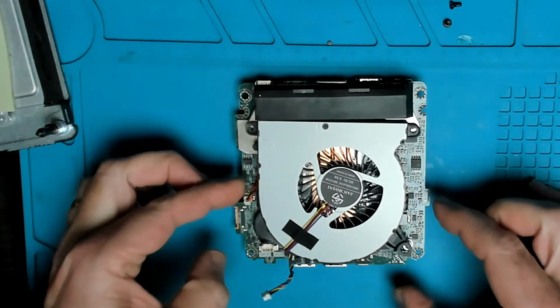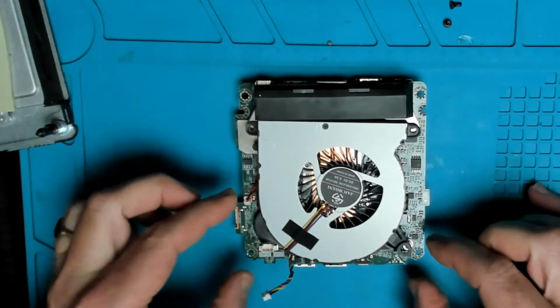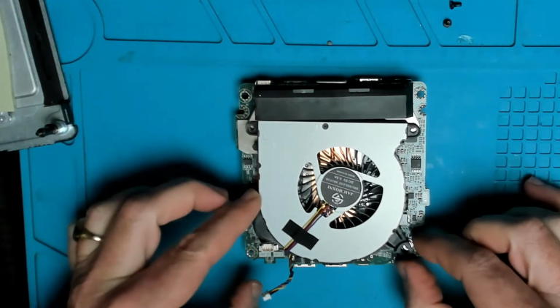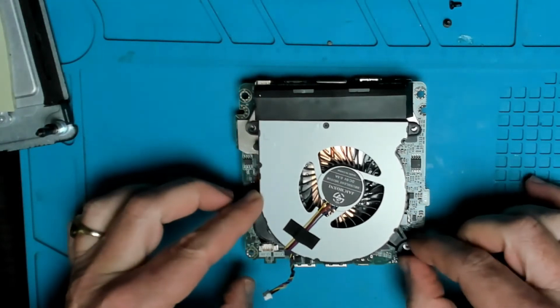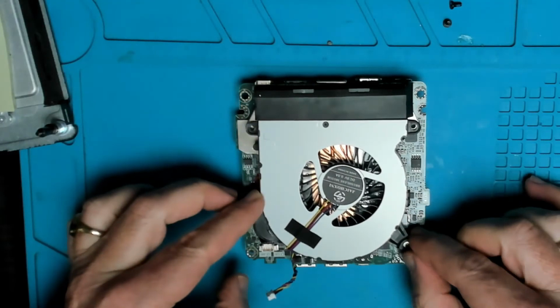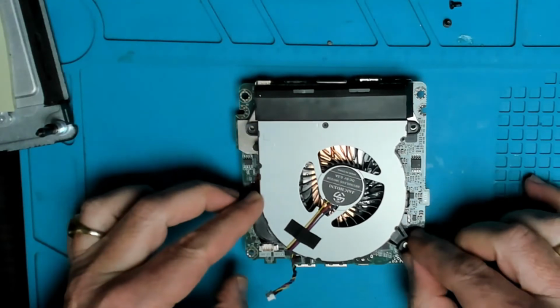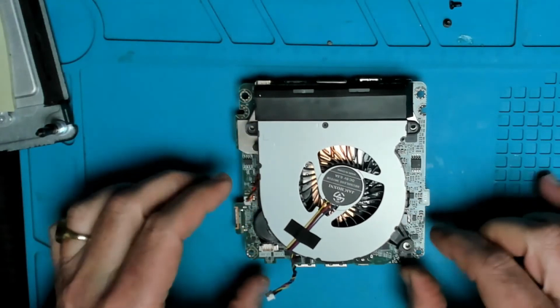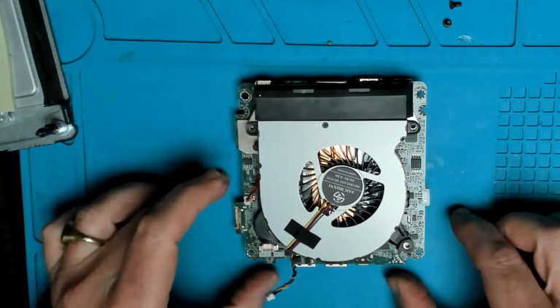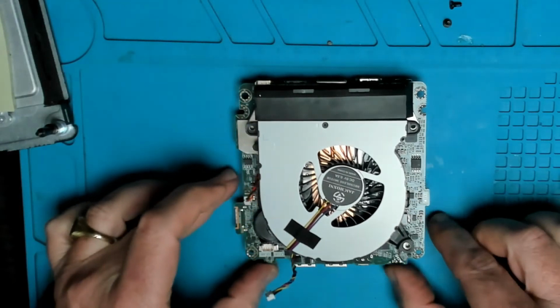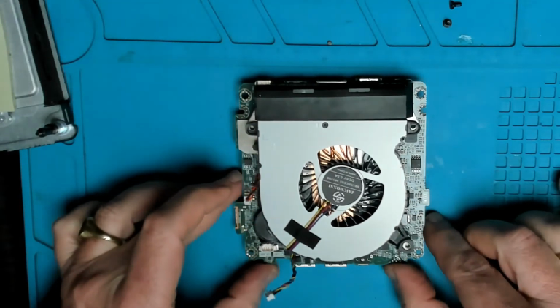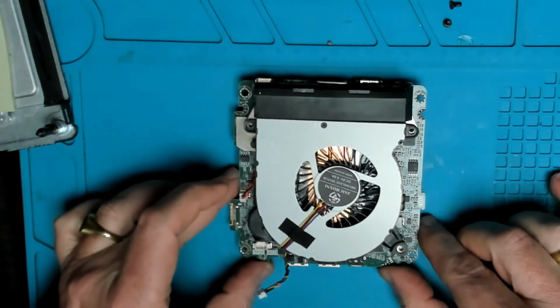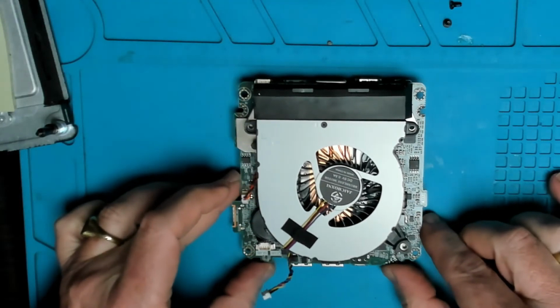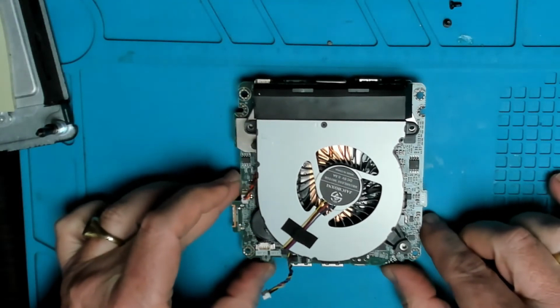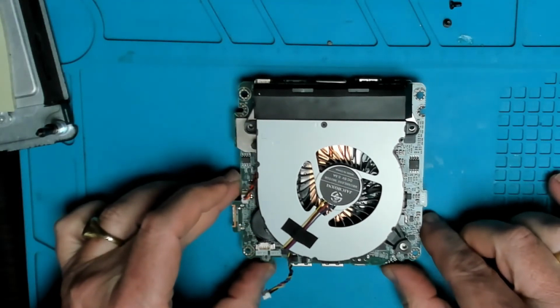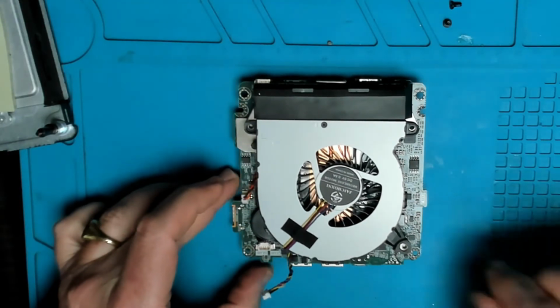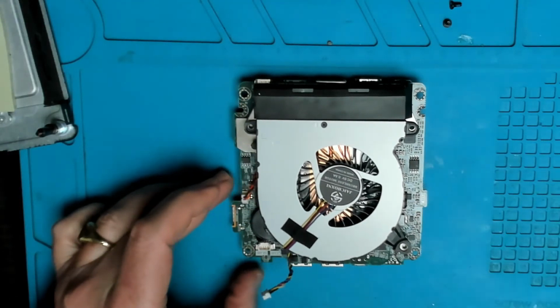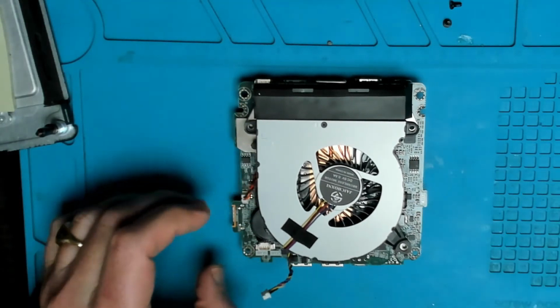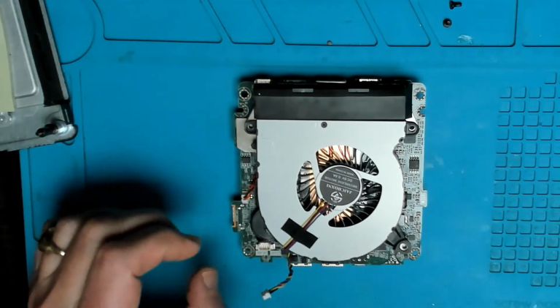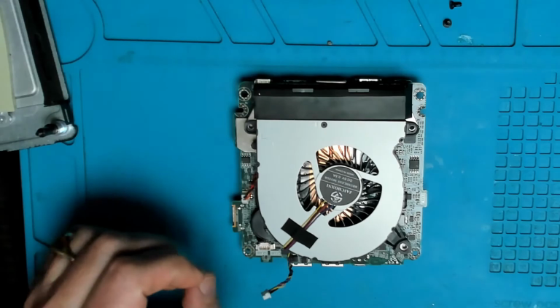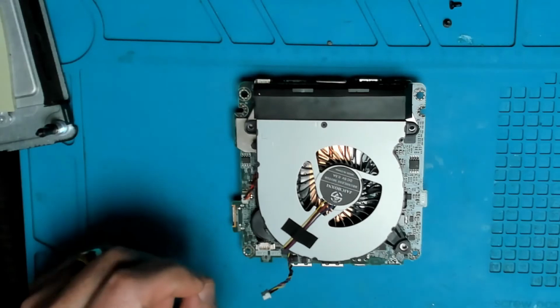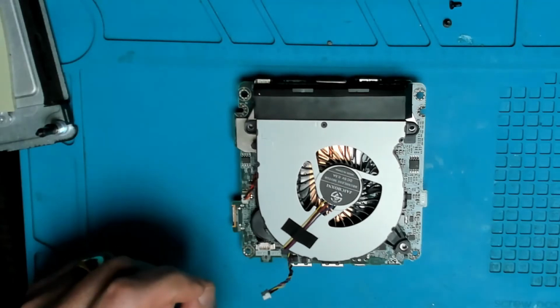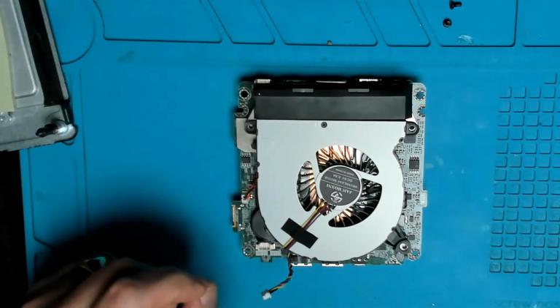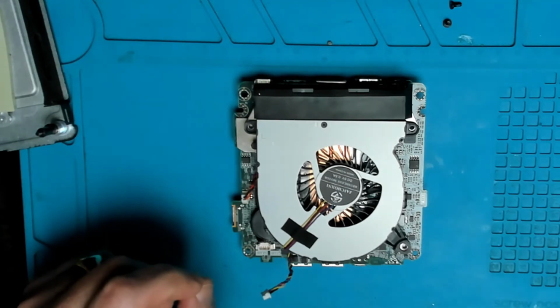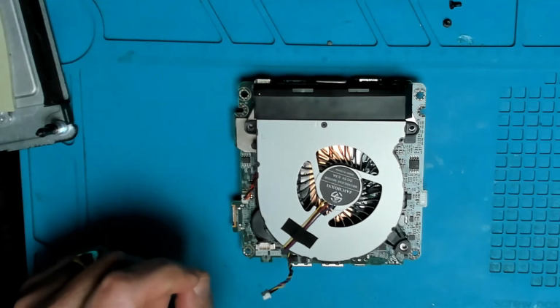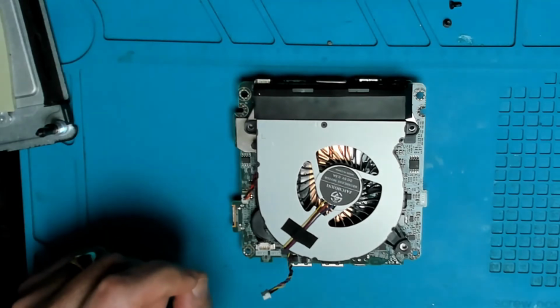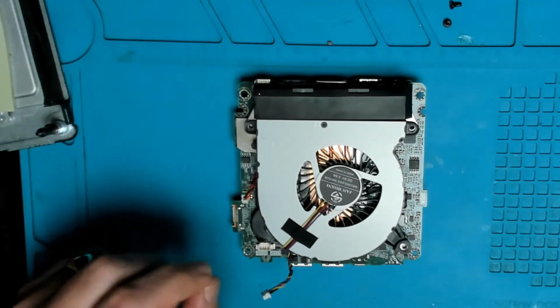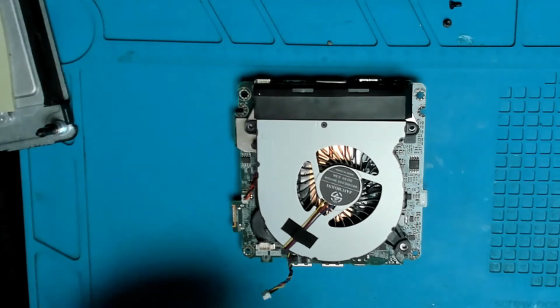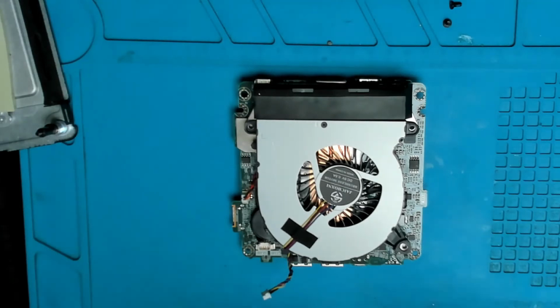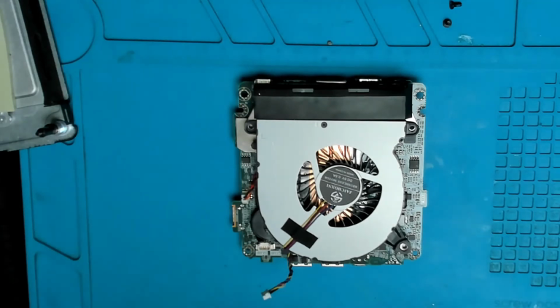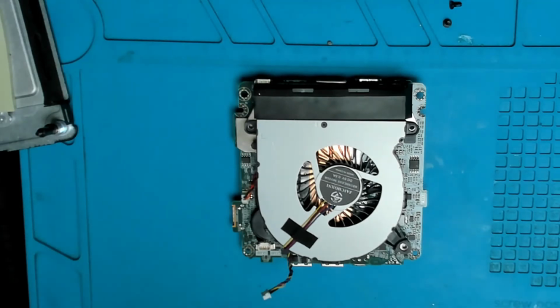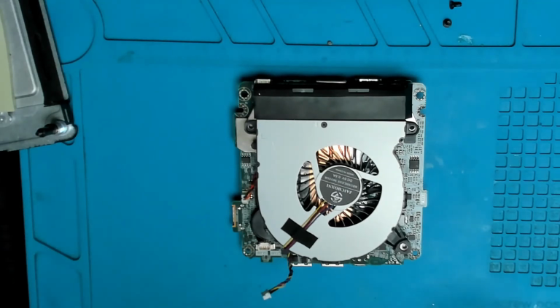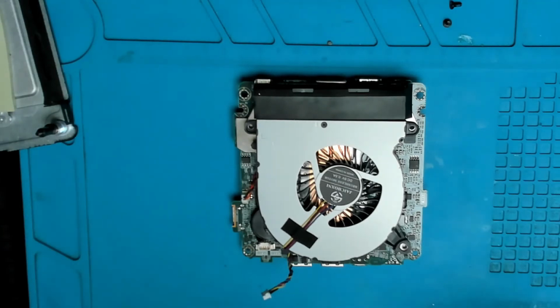The new fan goes in with three screws. Do not forget to plug in the connector.